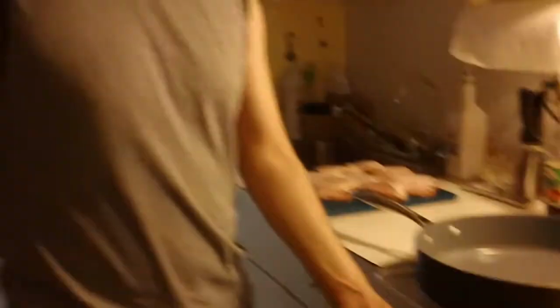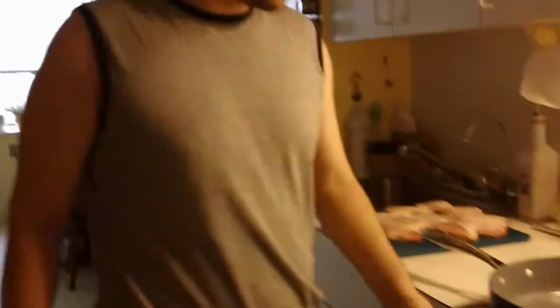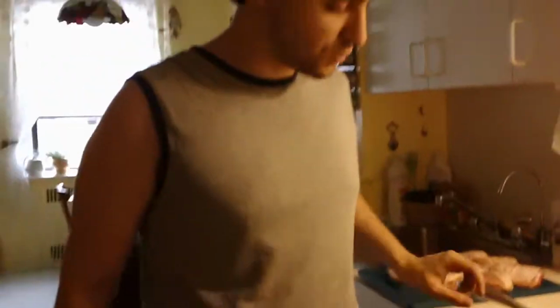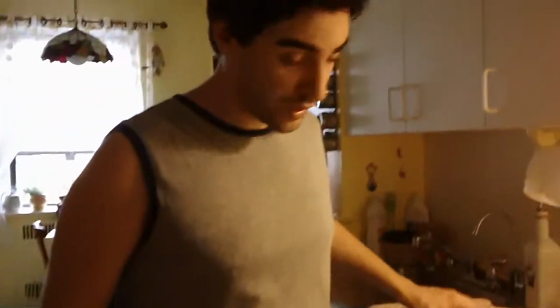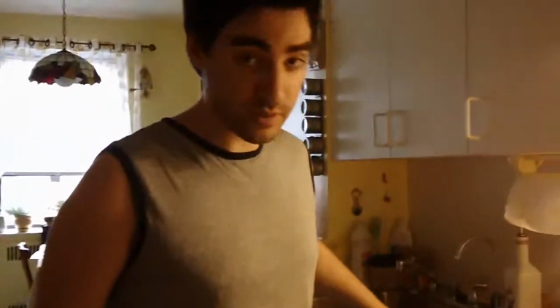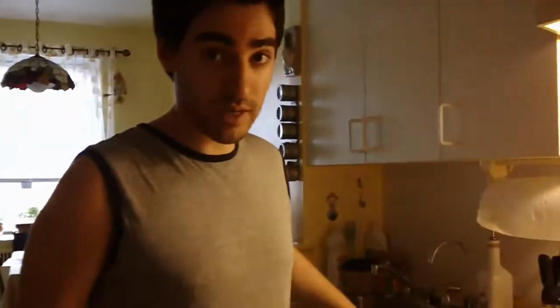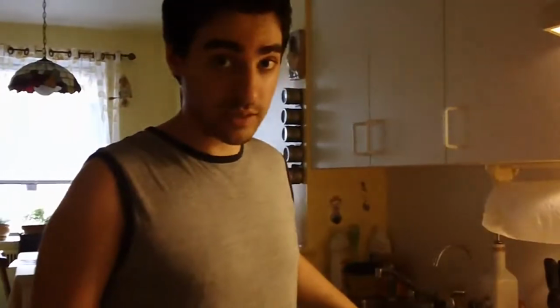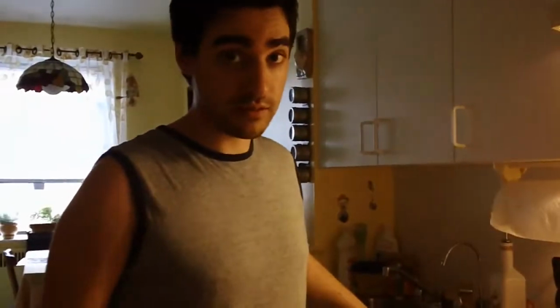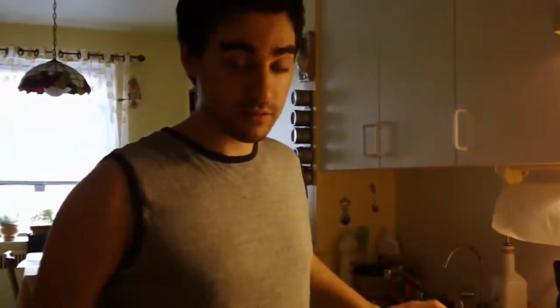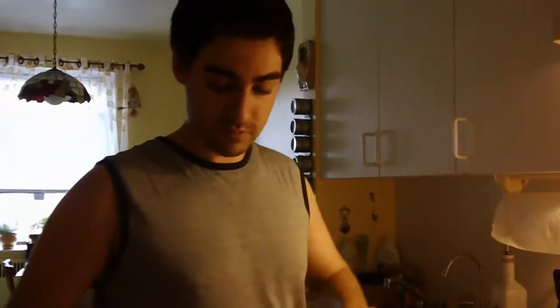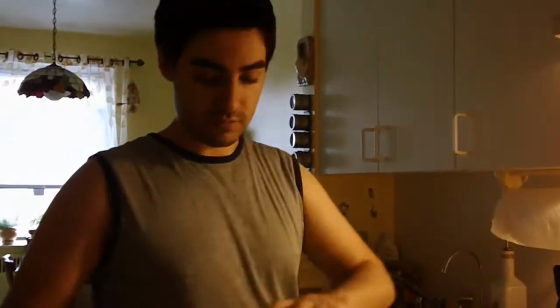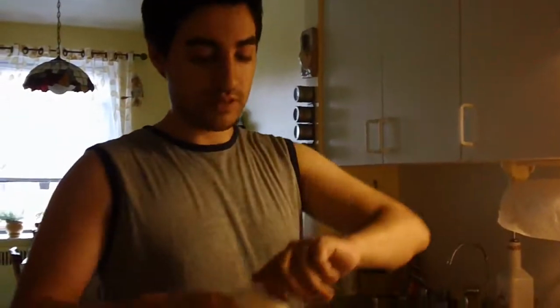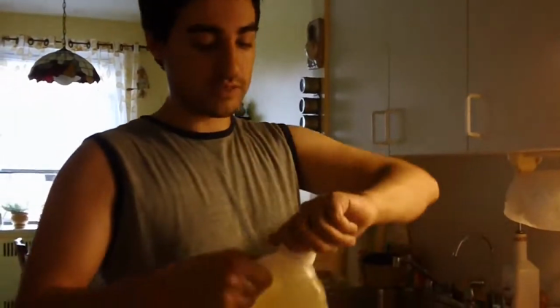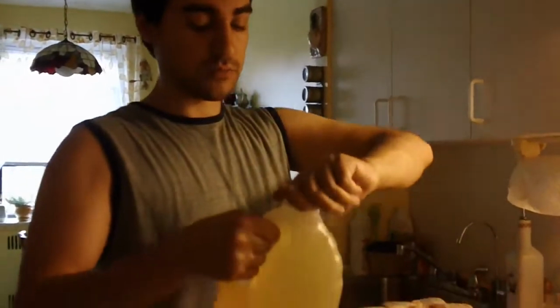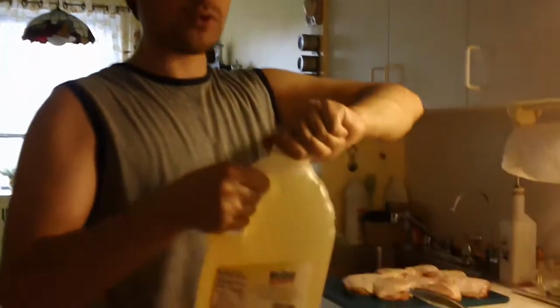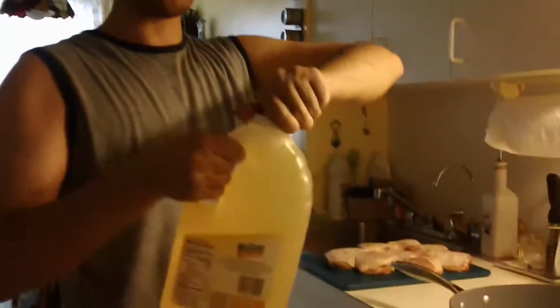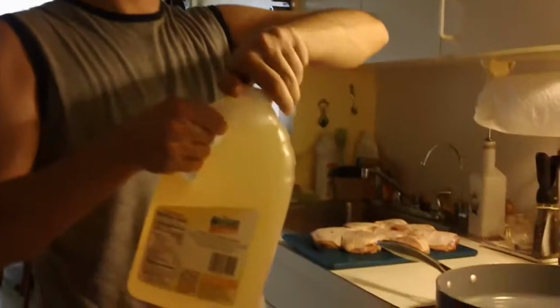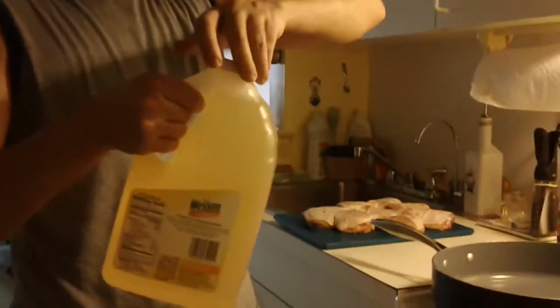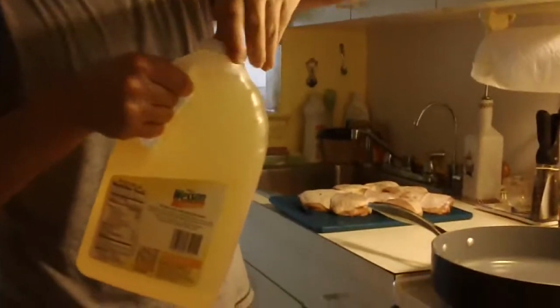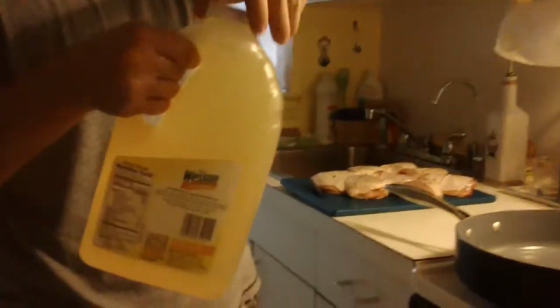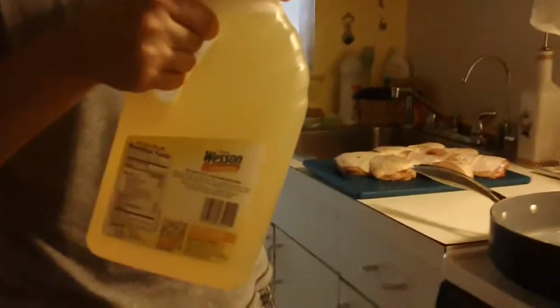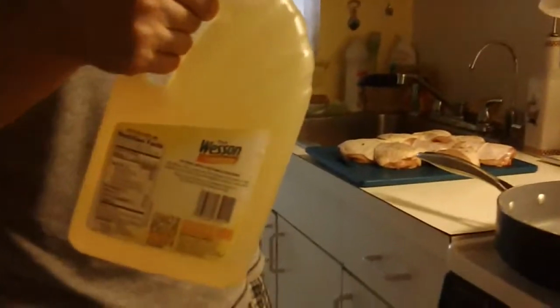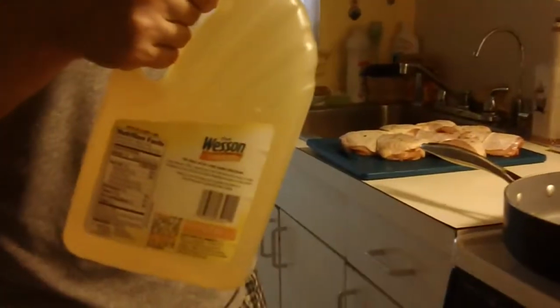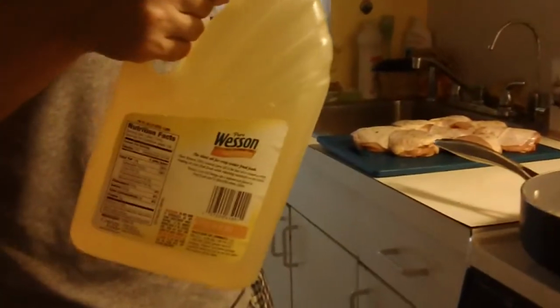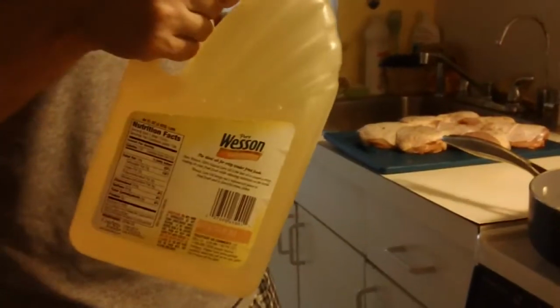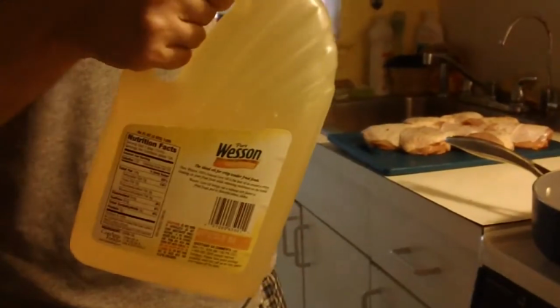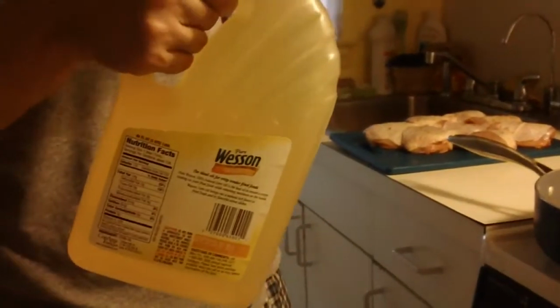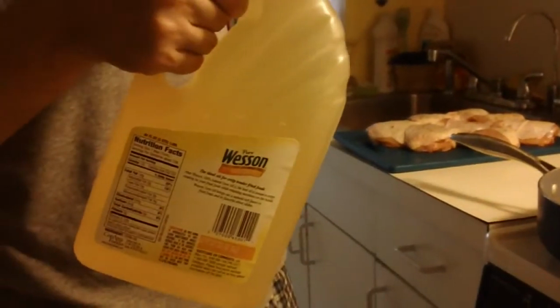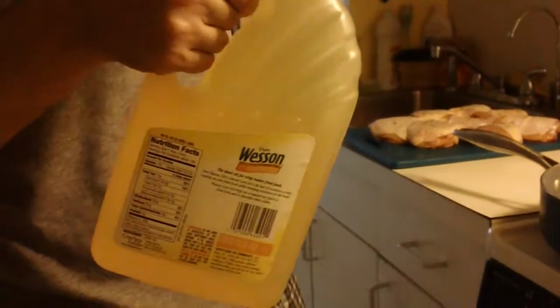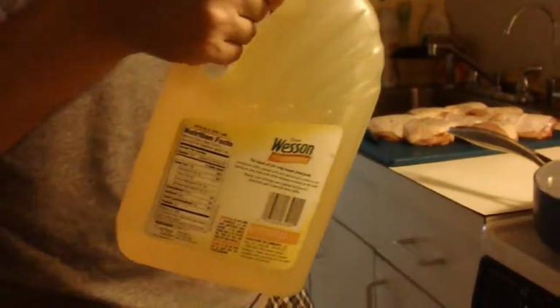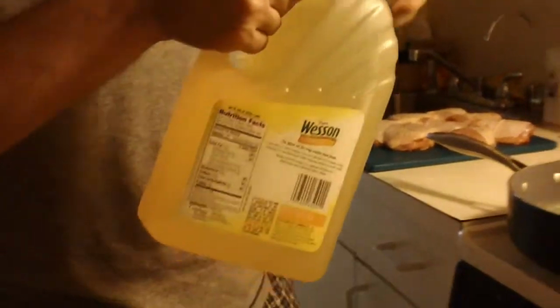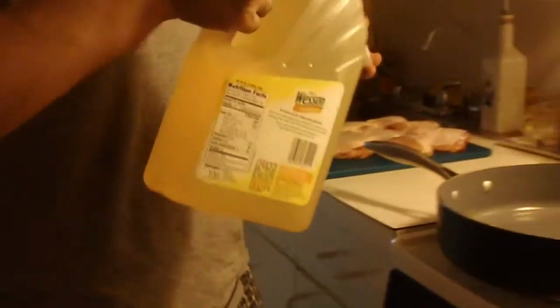Put your pan on high heat and add some corn oil or any vegetable oil. We are going to cook the chicken right now.